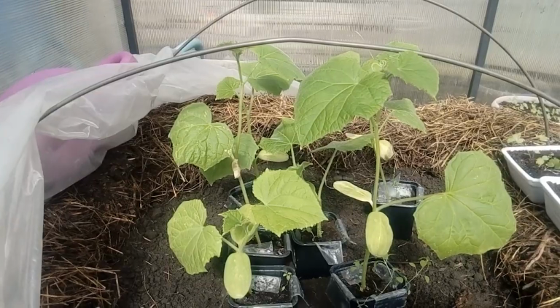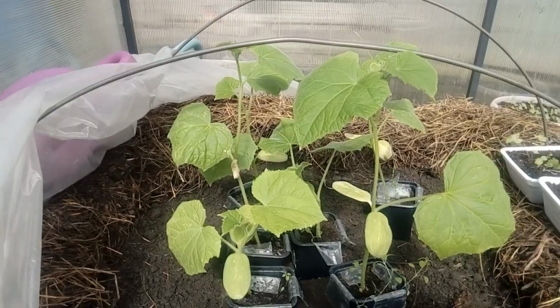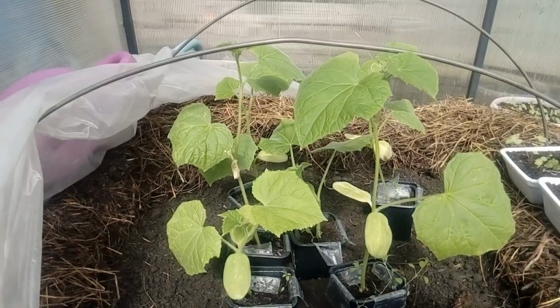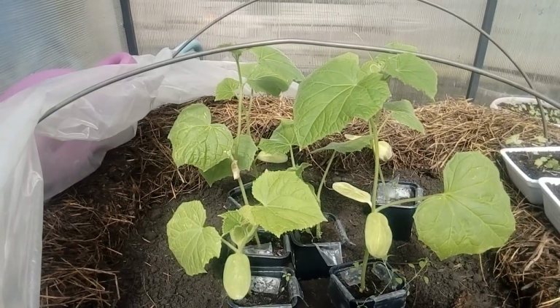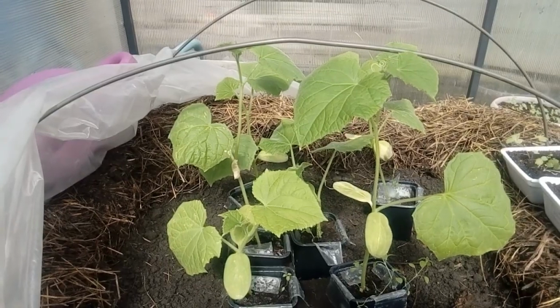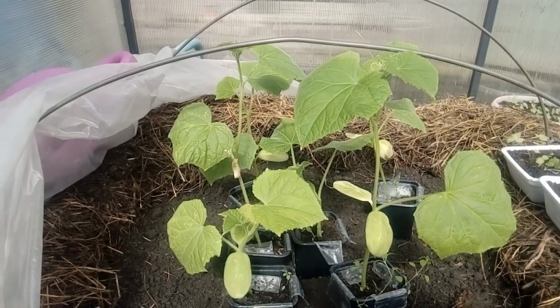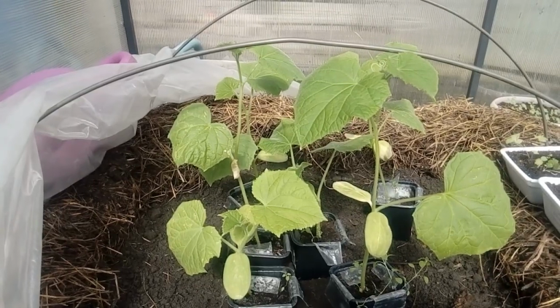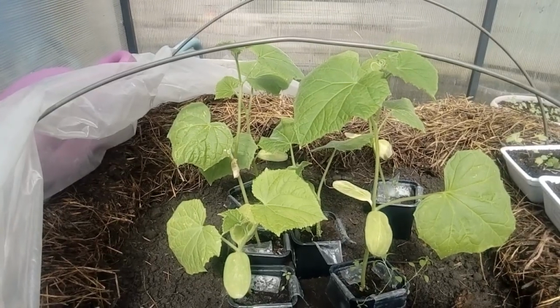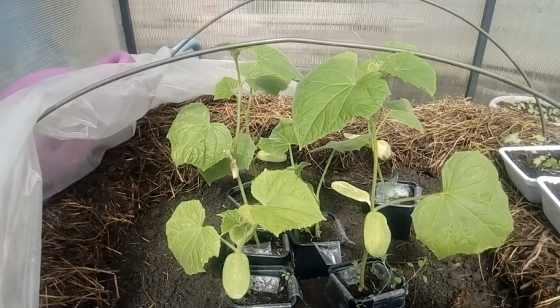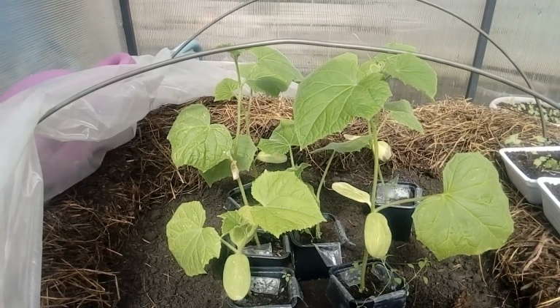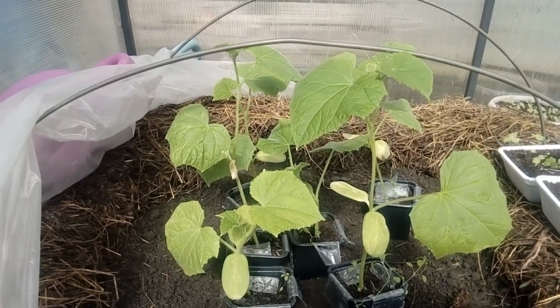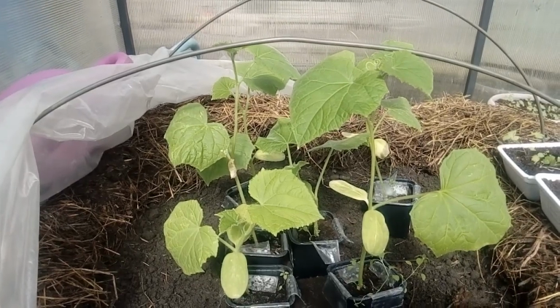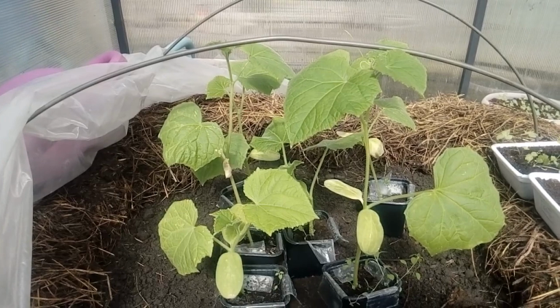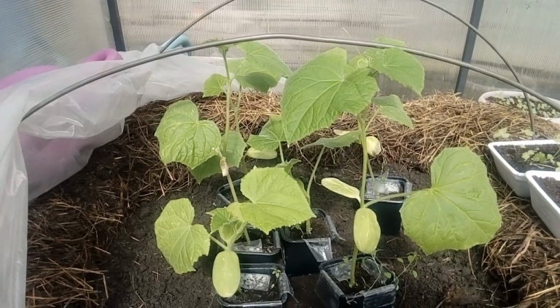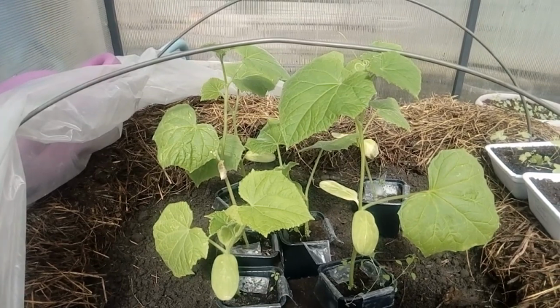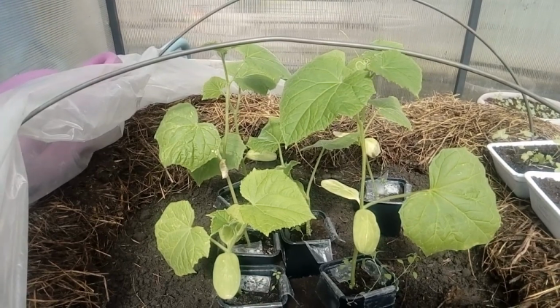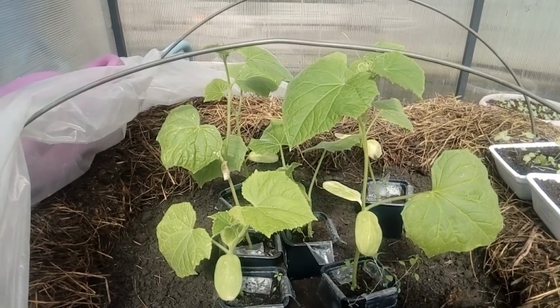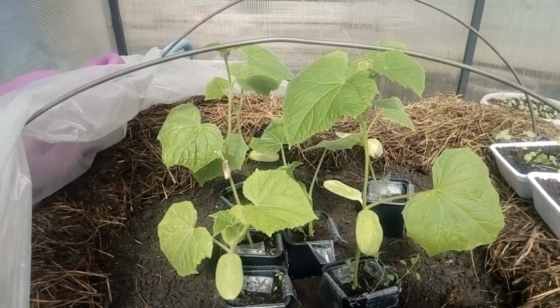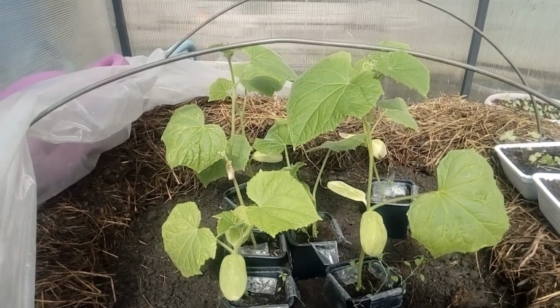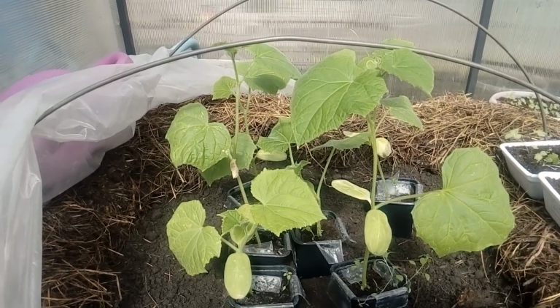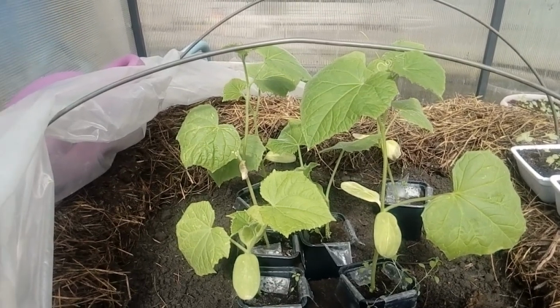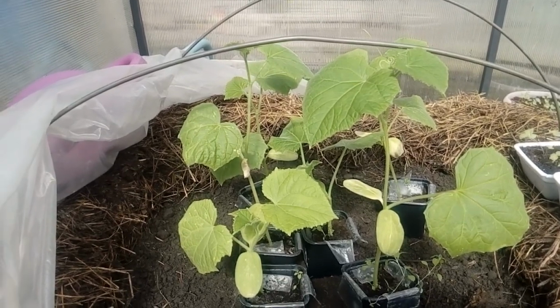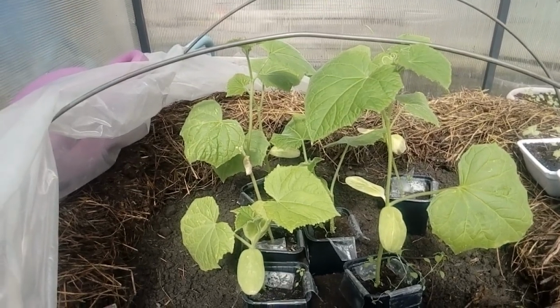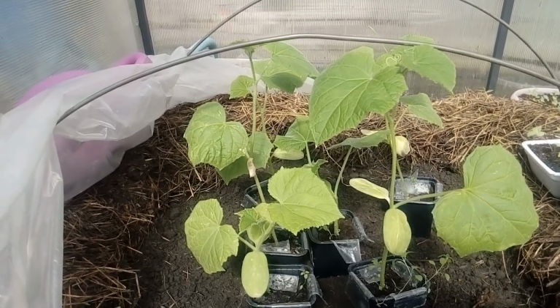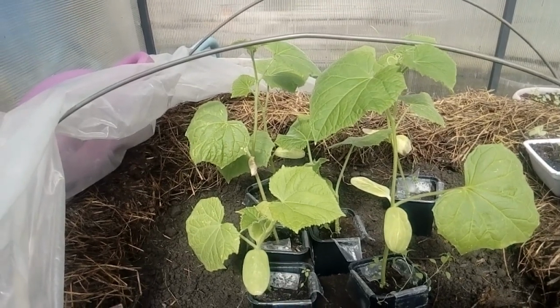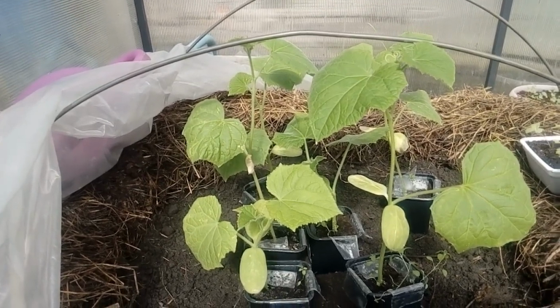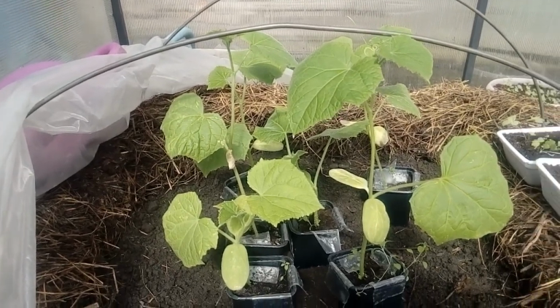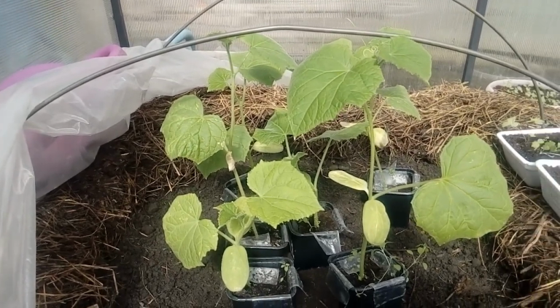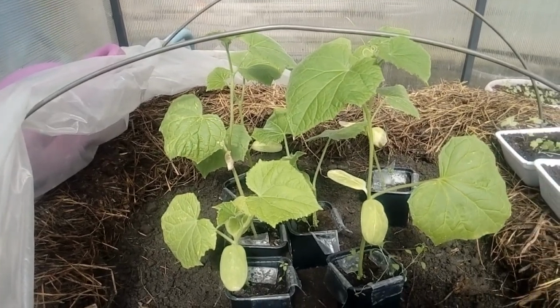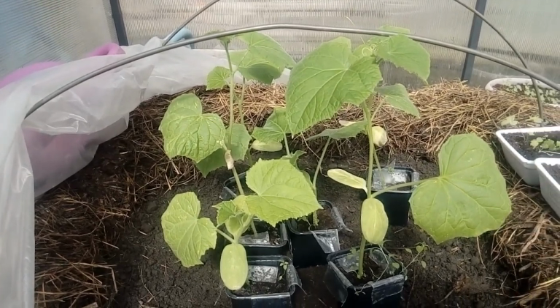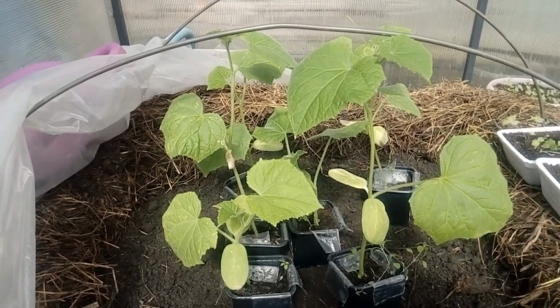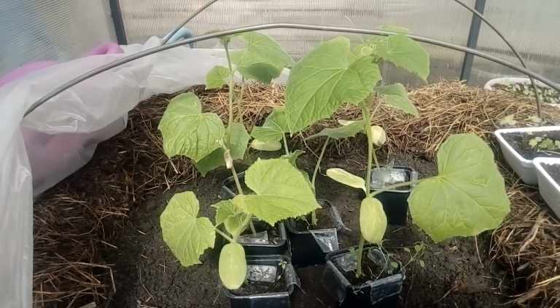Today is April 25, we will start forming the beds.